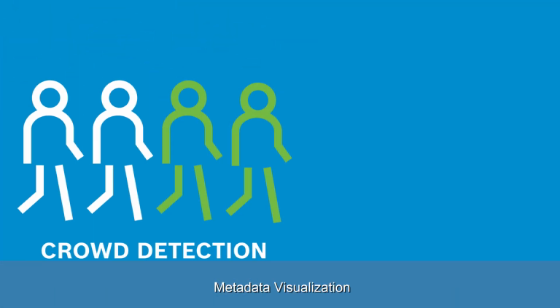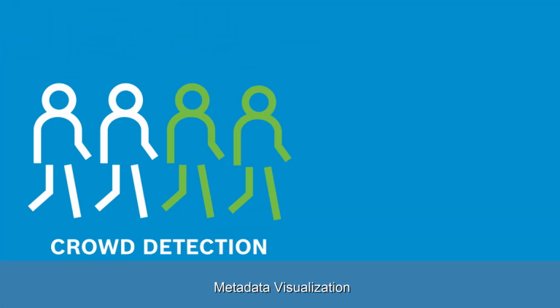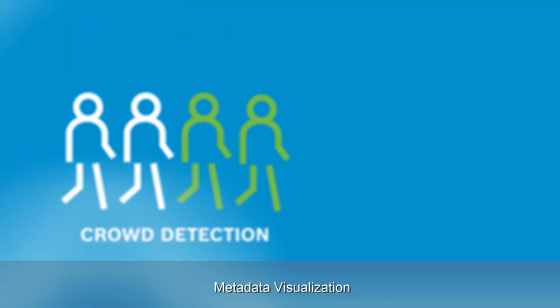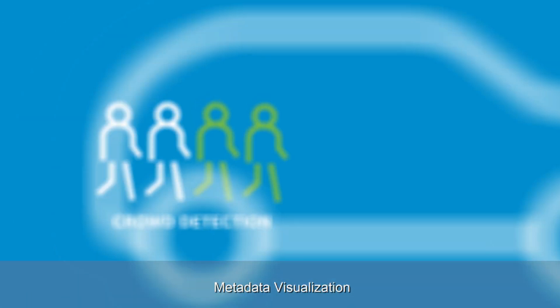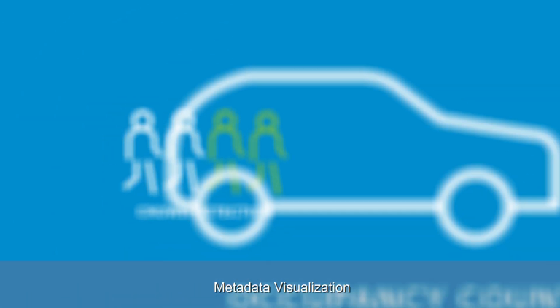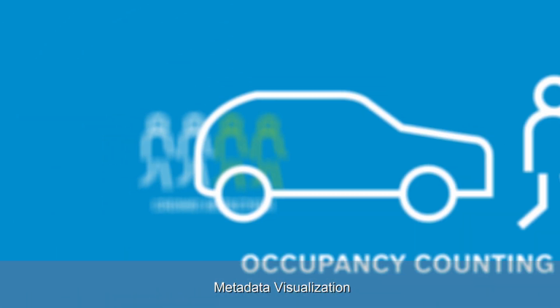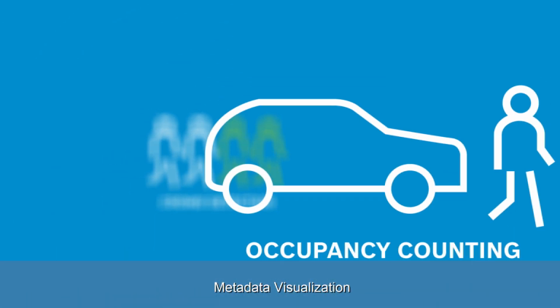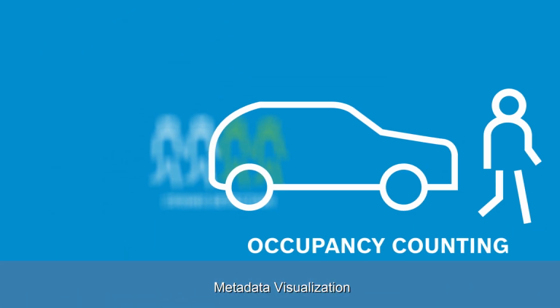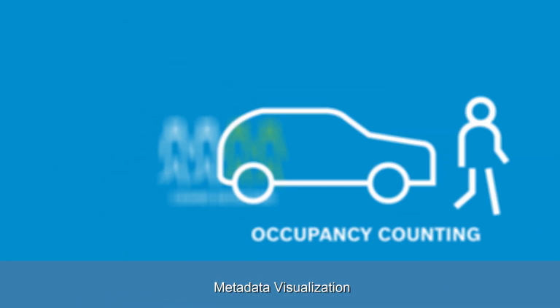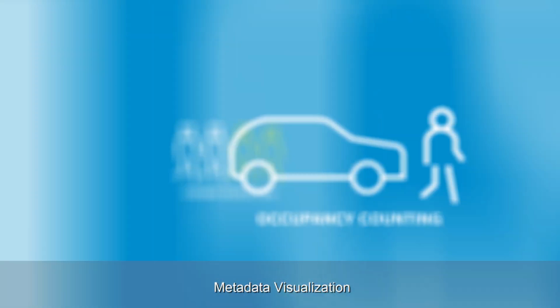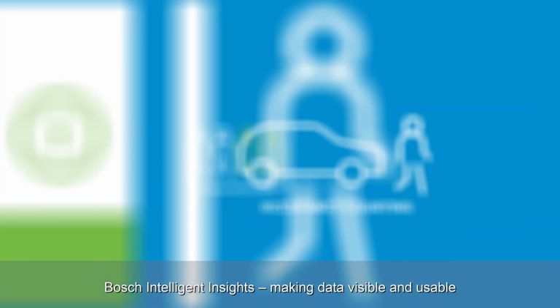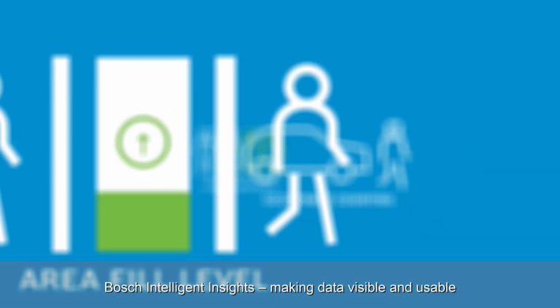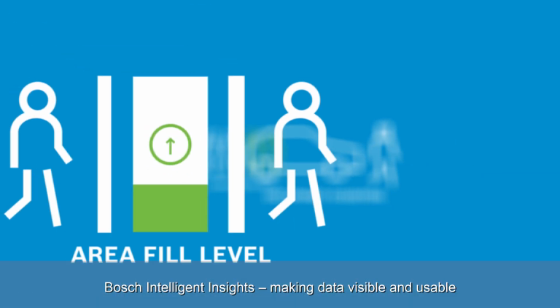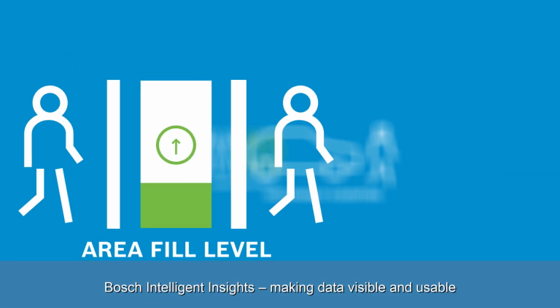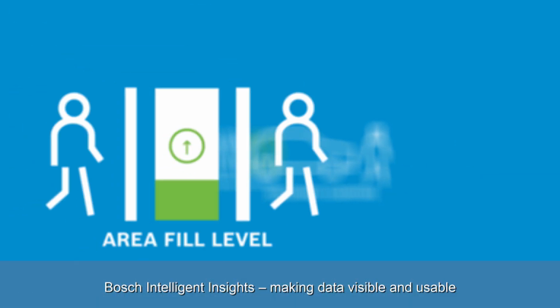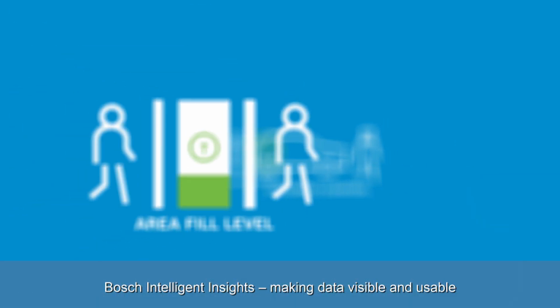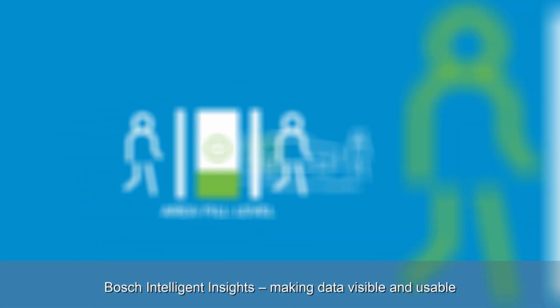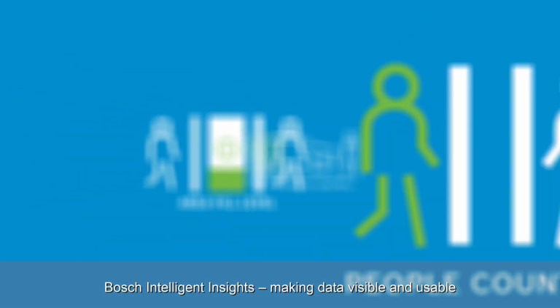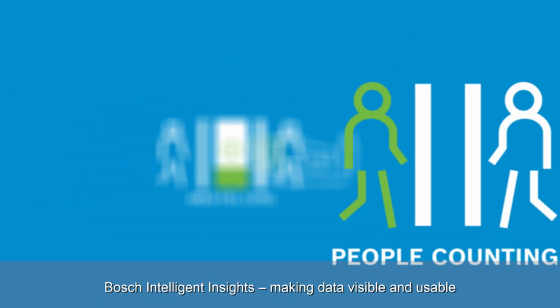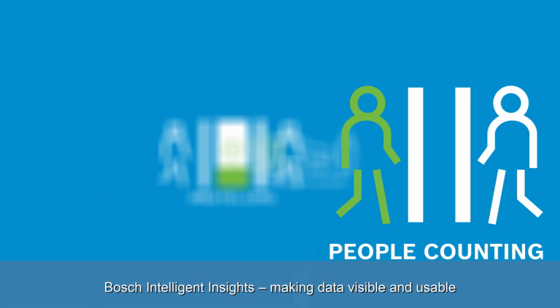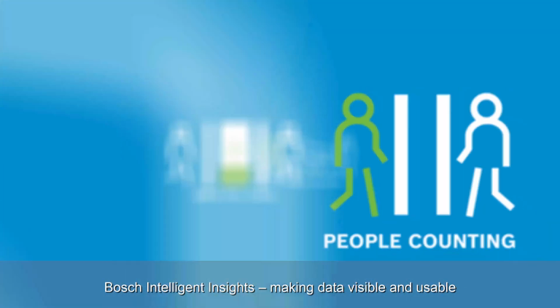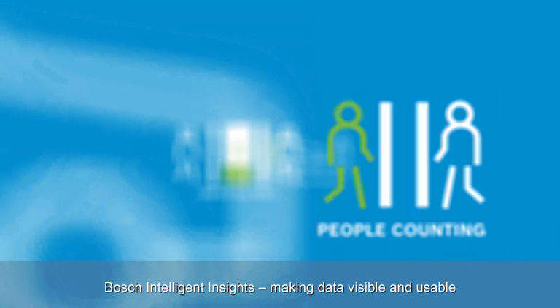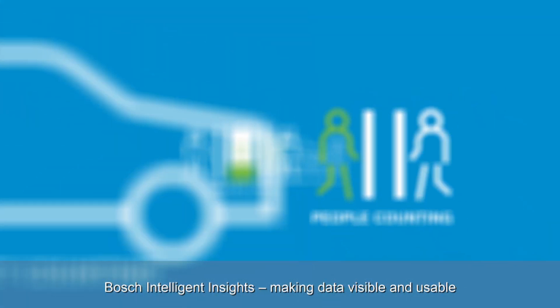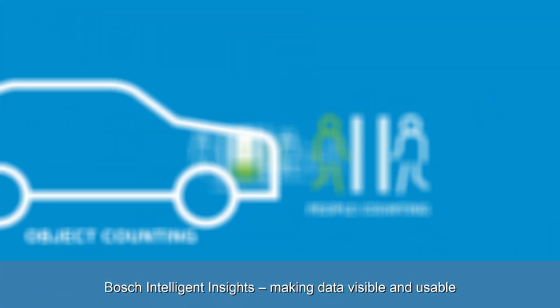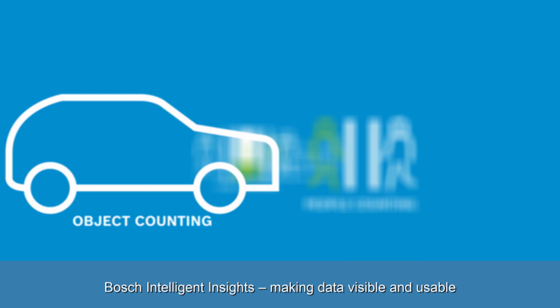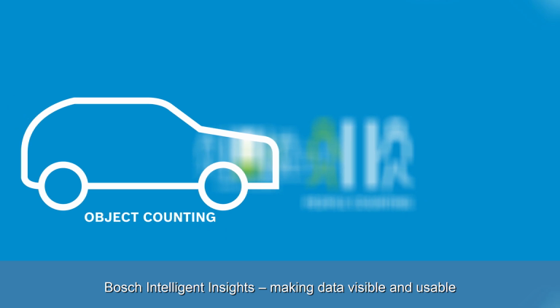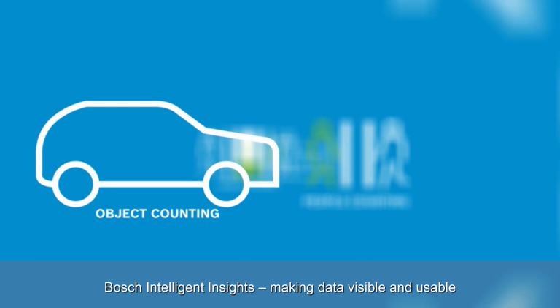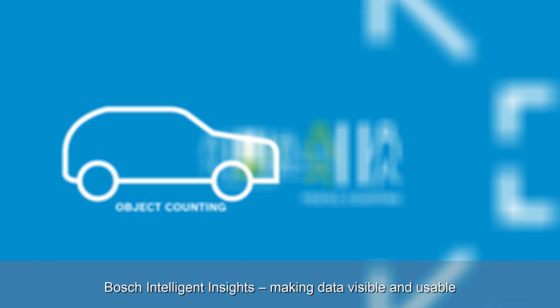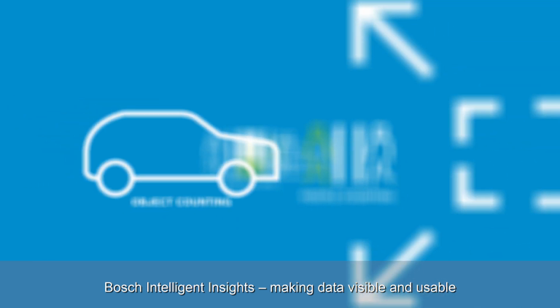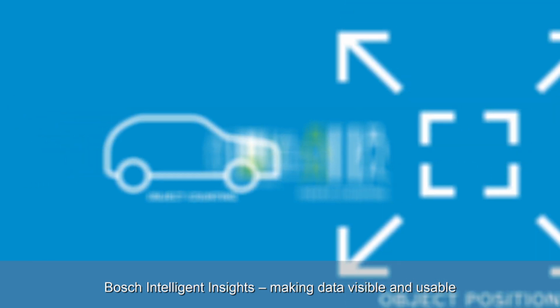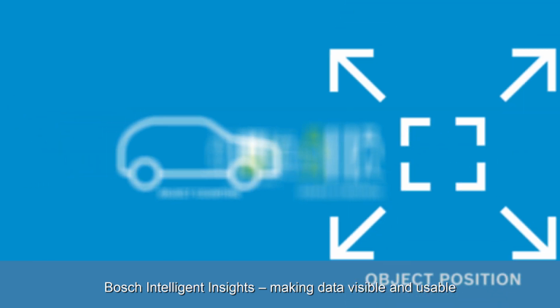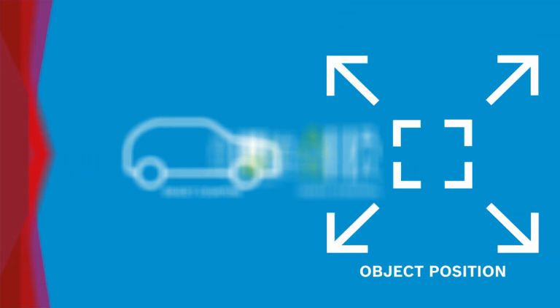Metadata Visualisation. Bosch Intelligent Insights — making data visible and usable.